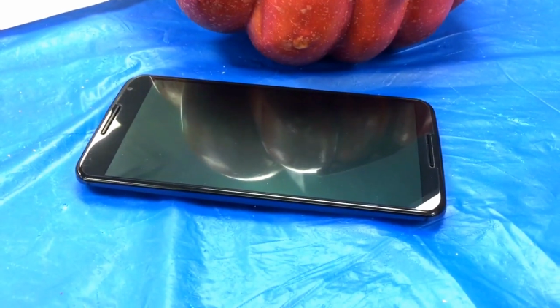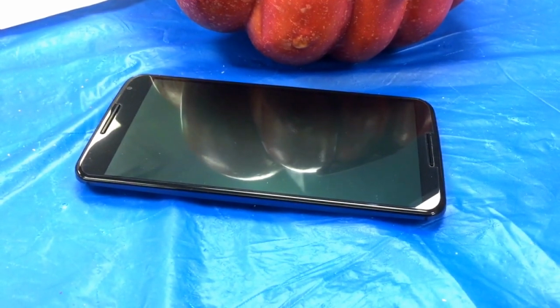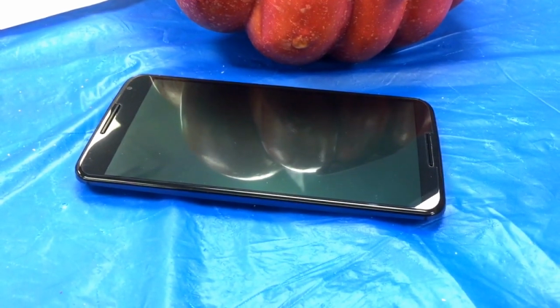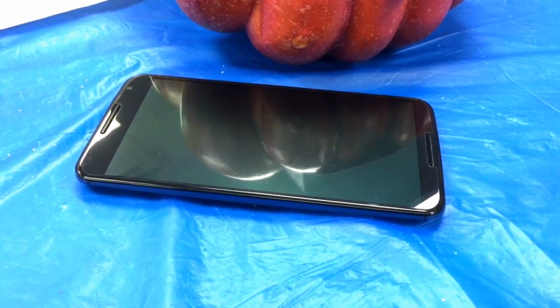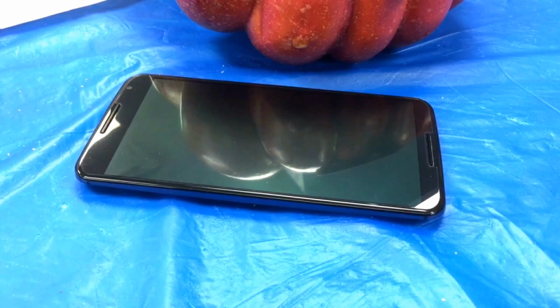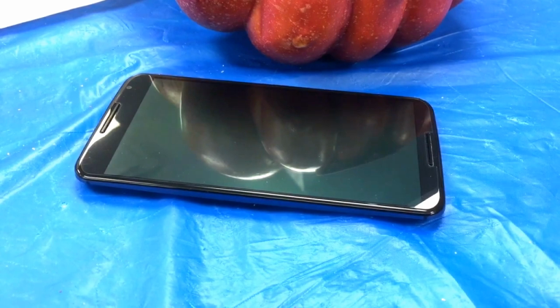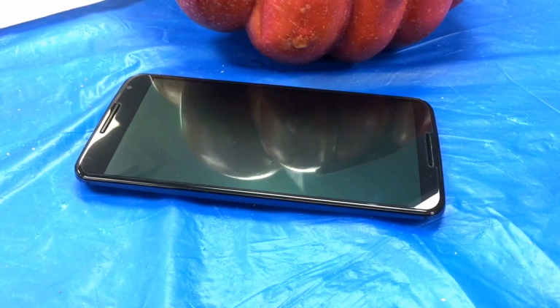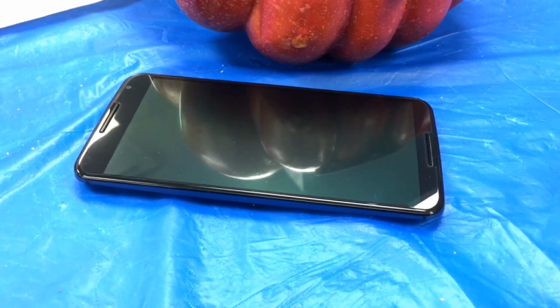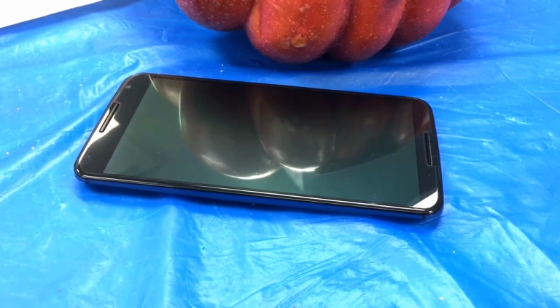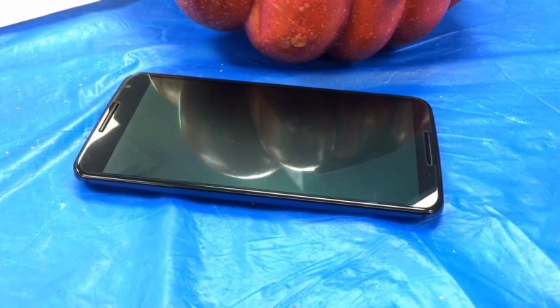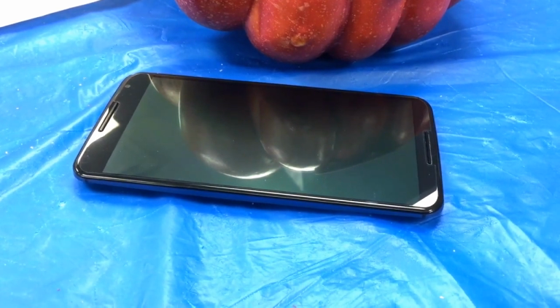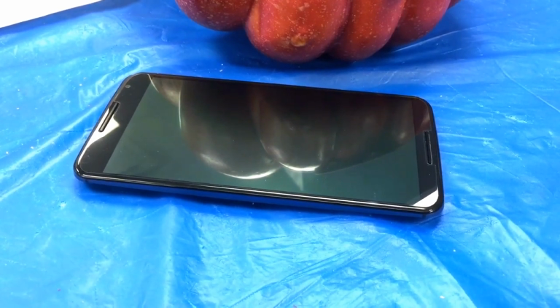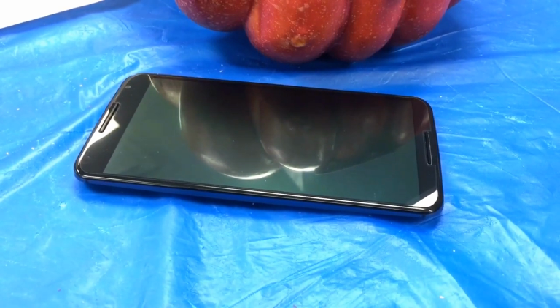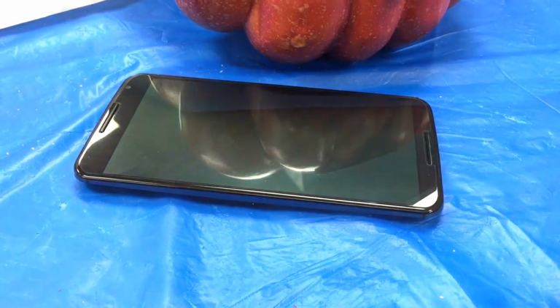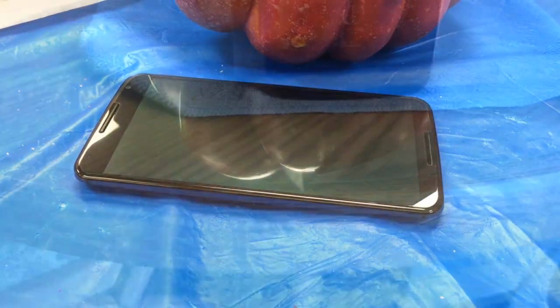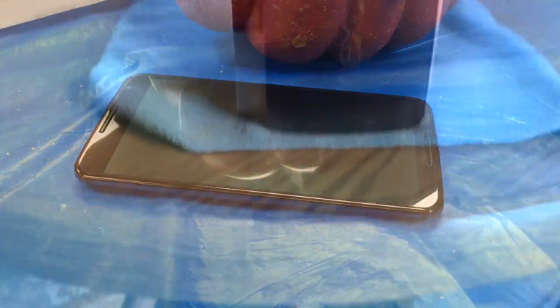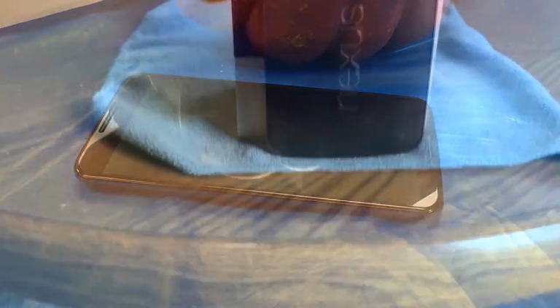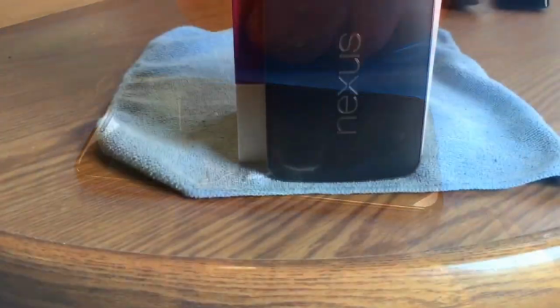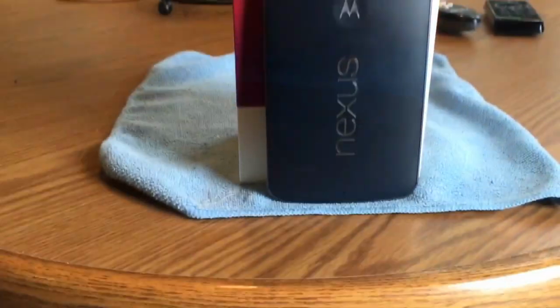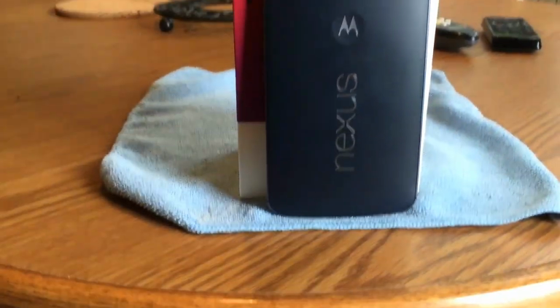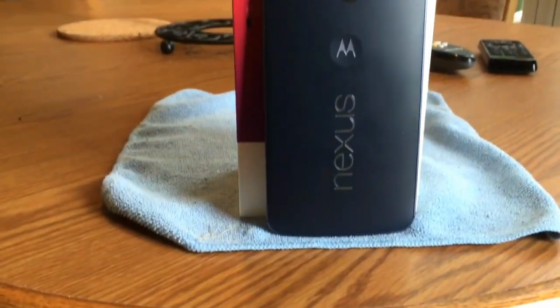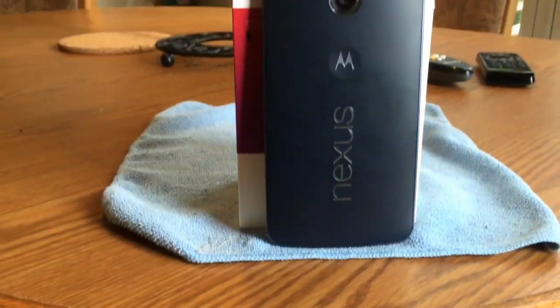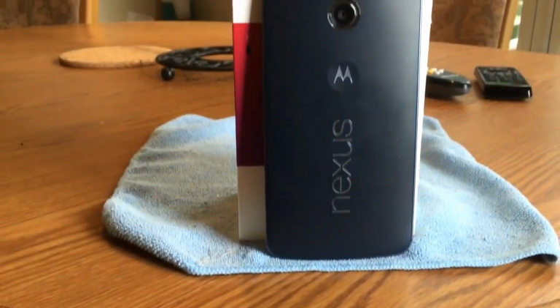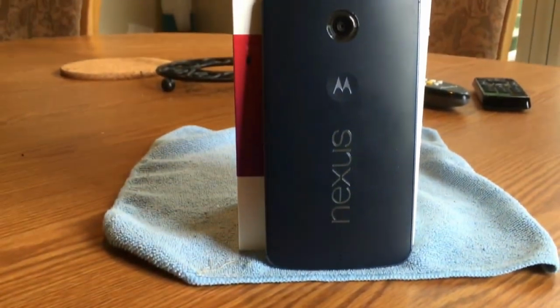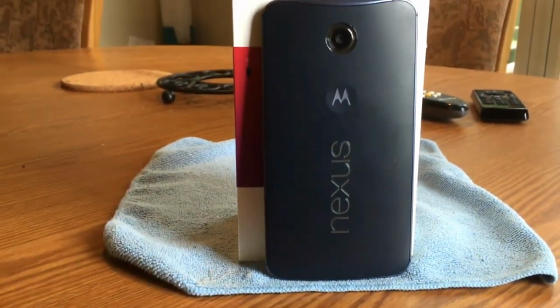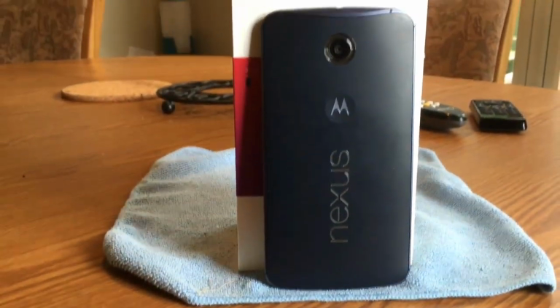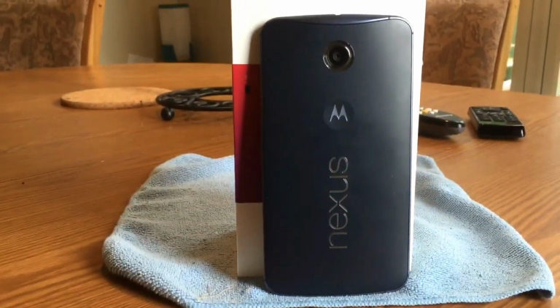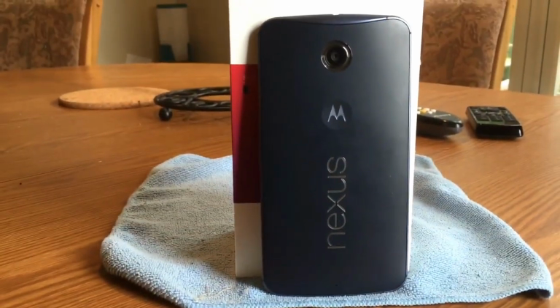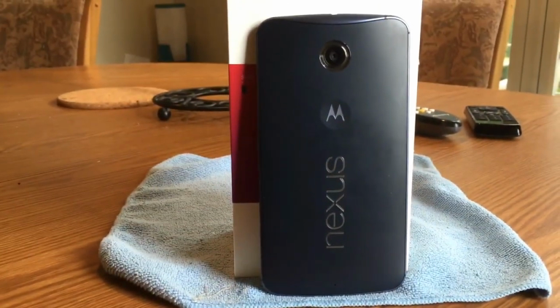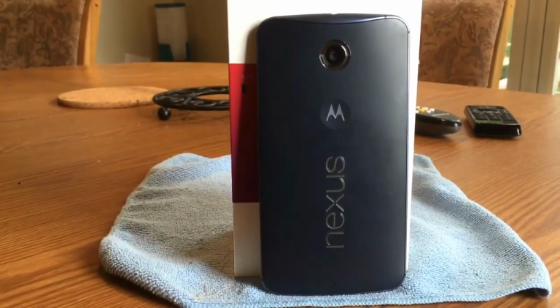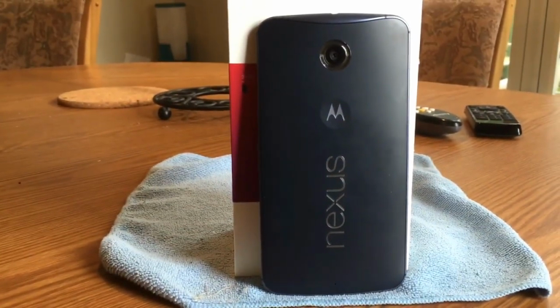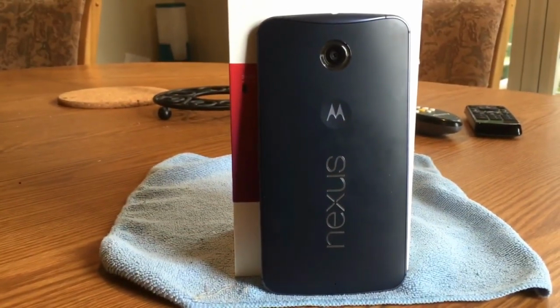How's it going, everybody? This is Matt D, and this is my better-late-than-ever review of Motorola's Google Nexus 6.